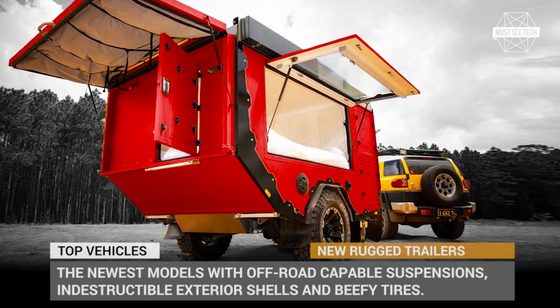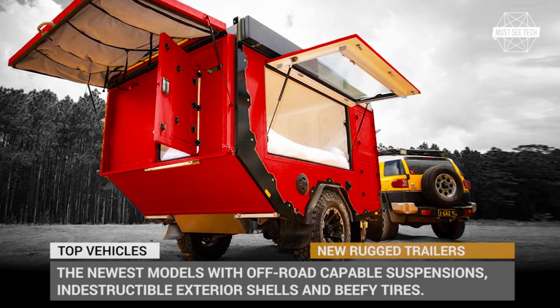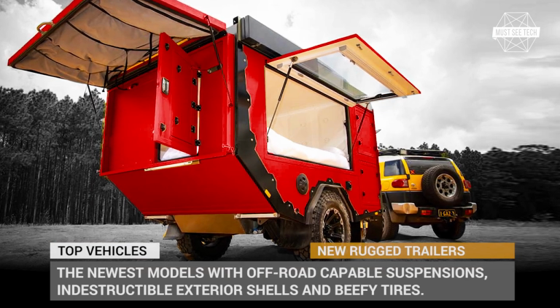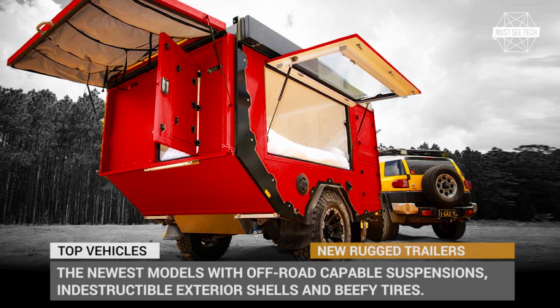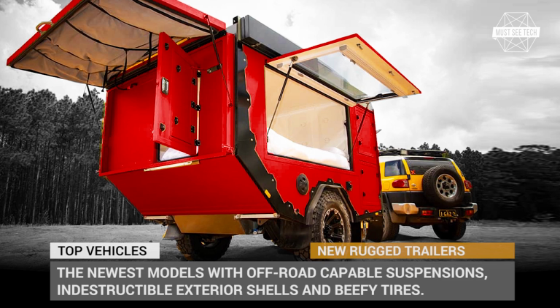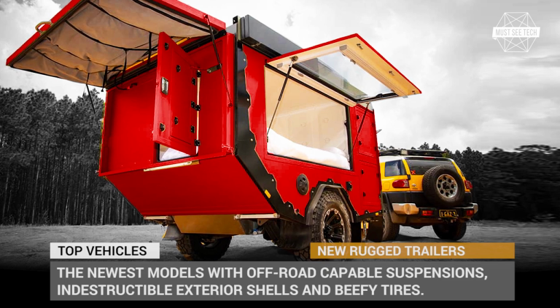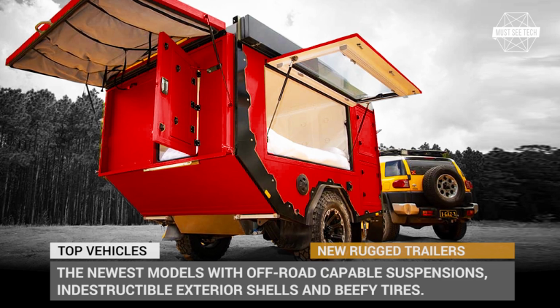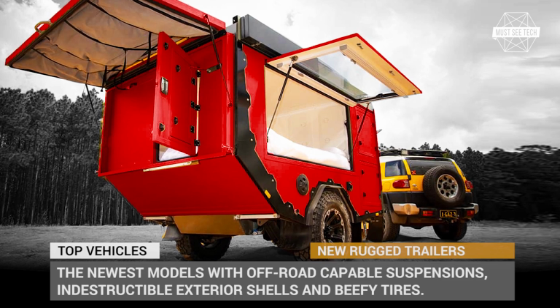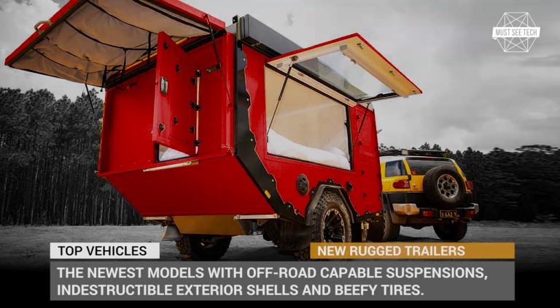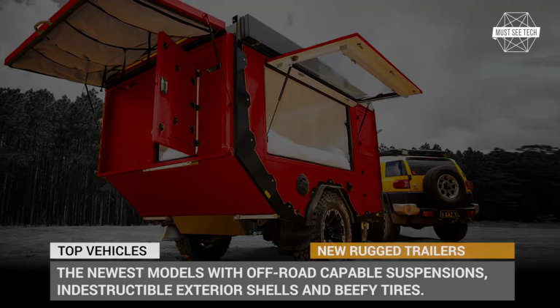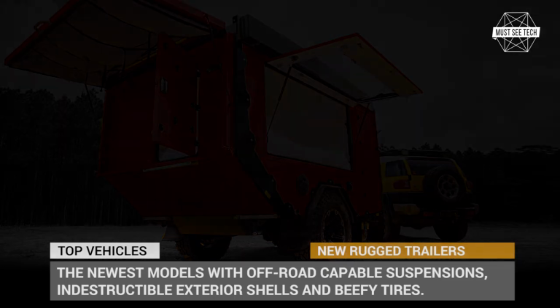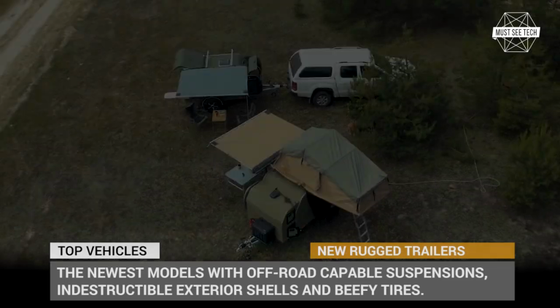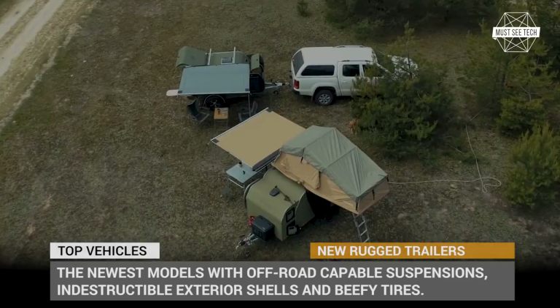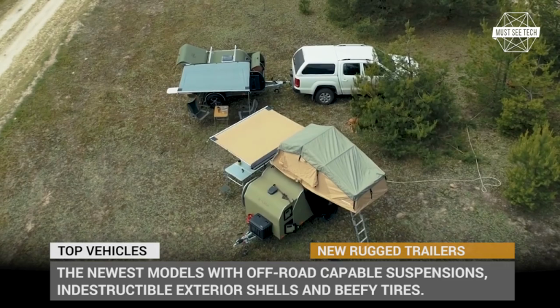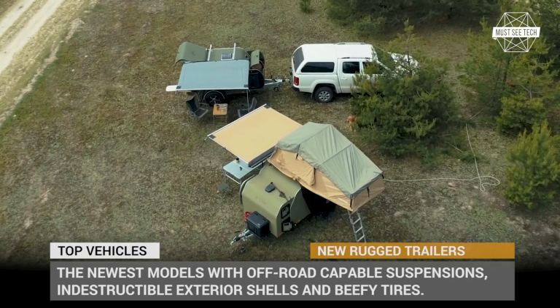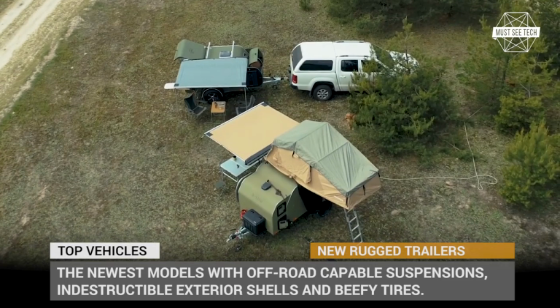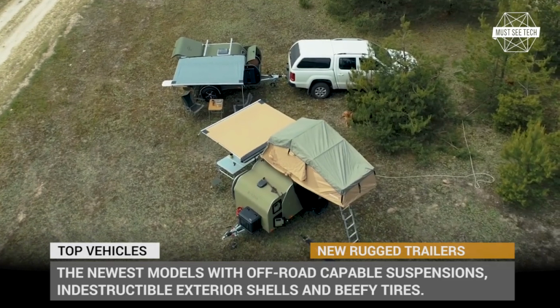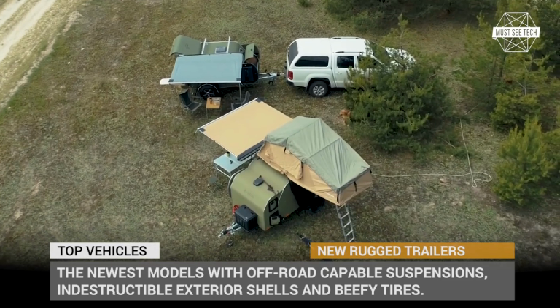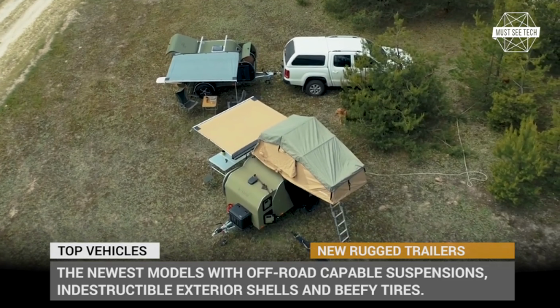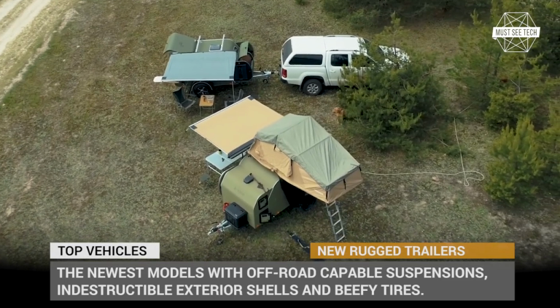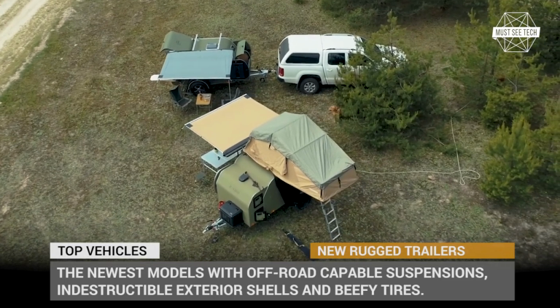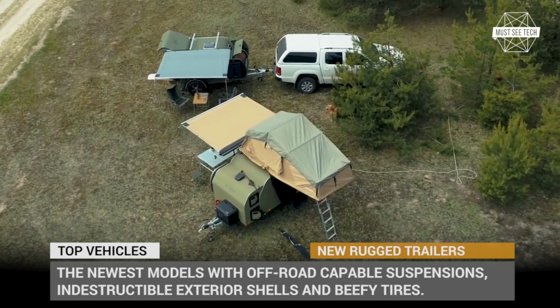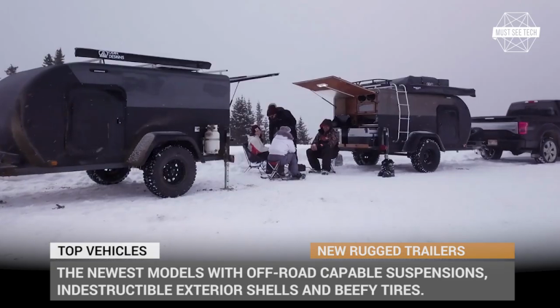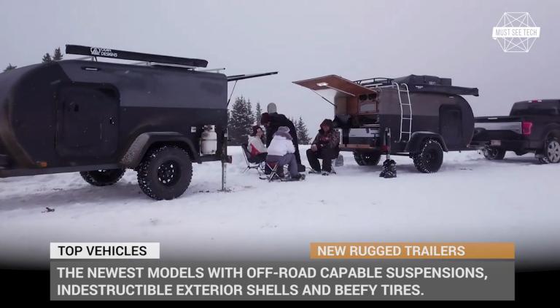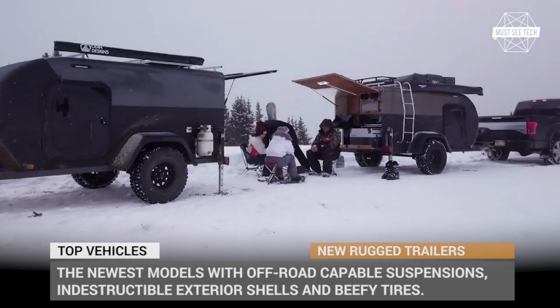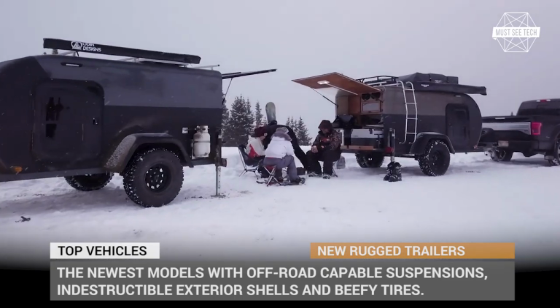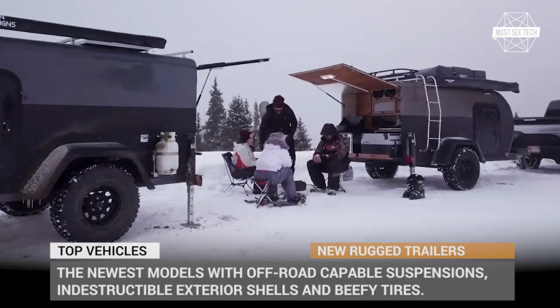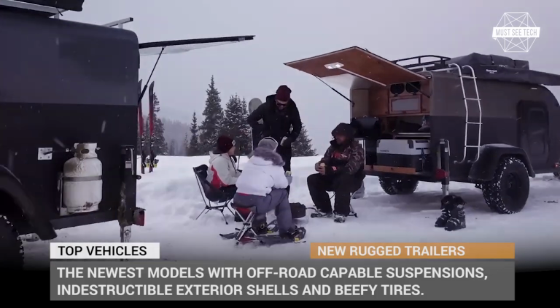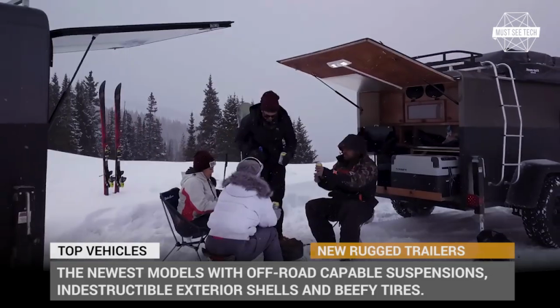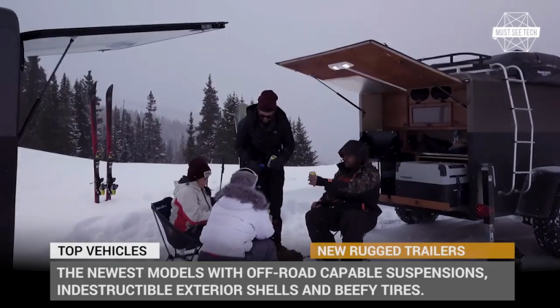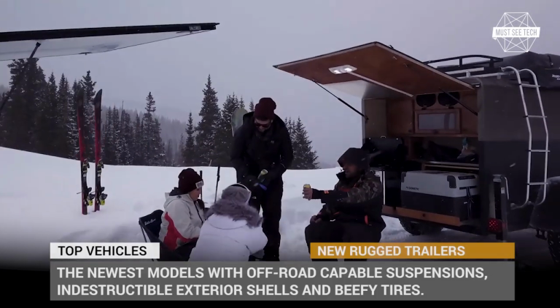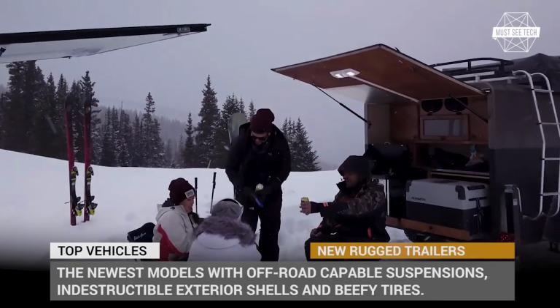Subscribe to our channel and ring the bell if you want to stay updated on the latest innovations within the camping world, and let's roll!